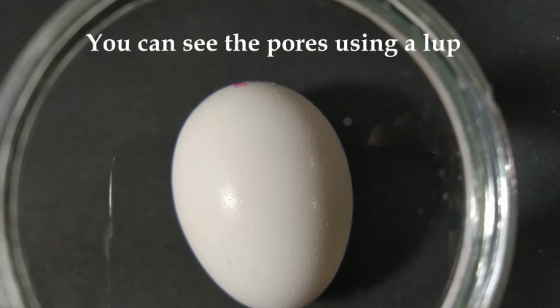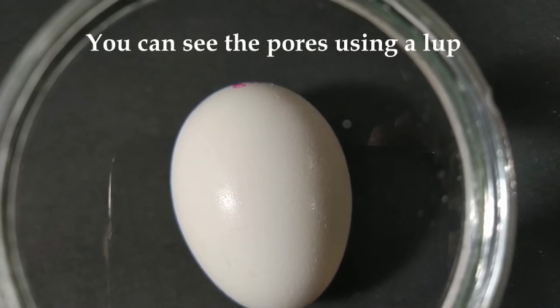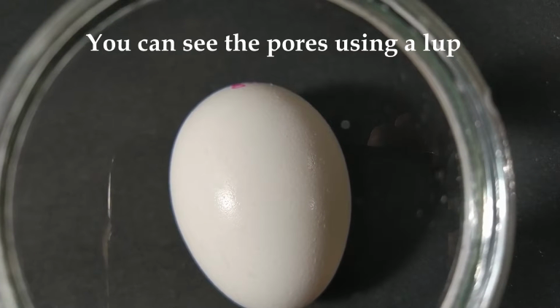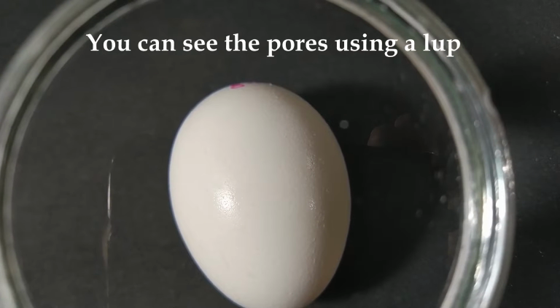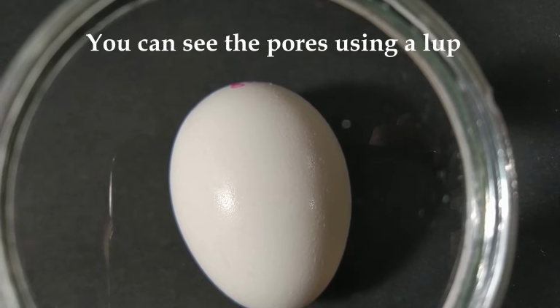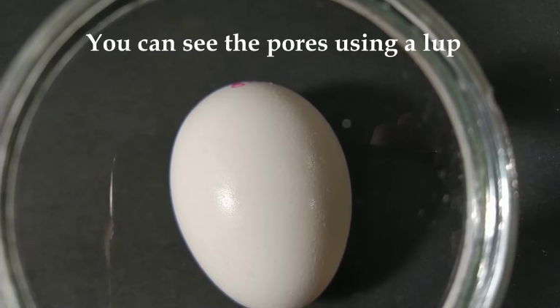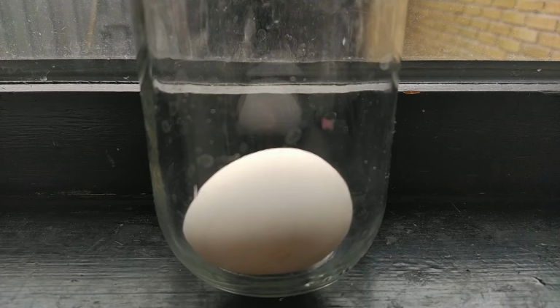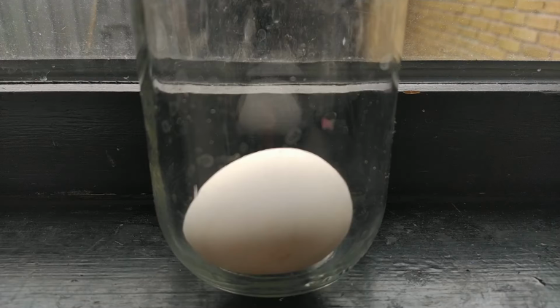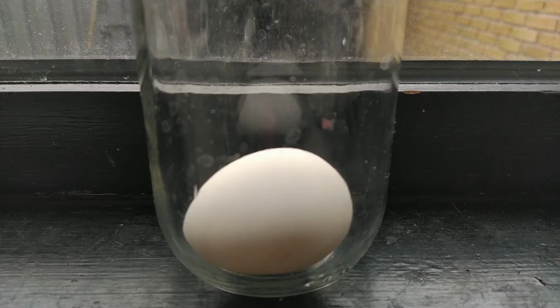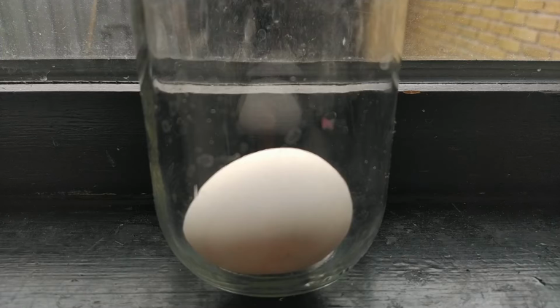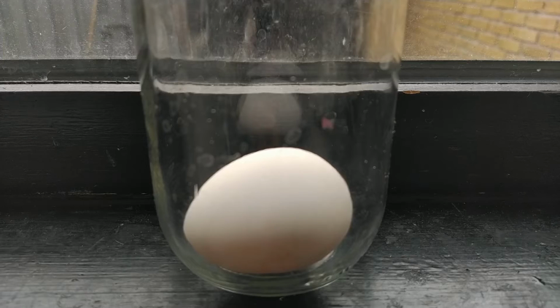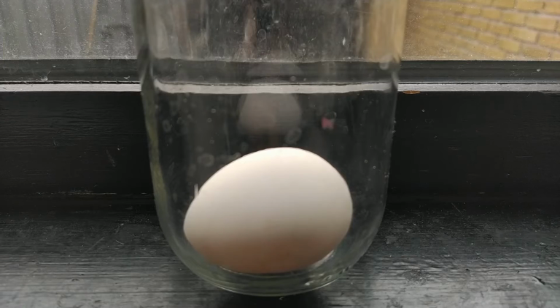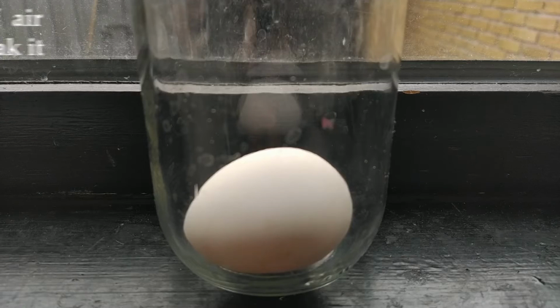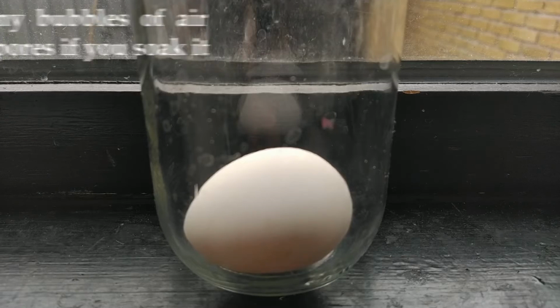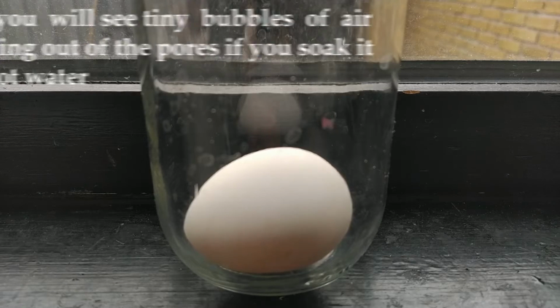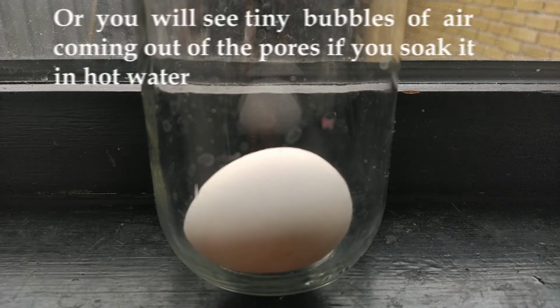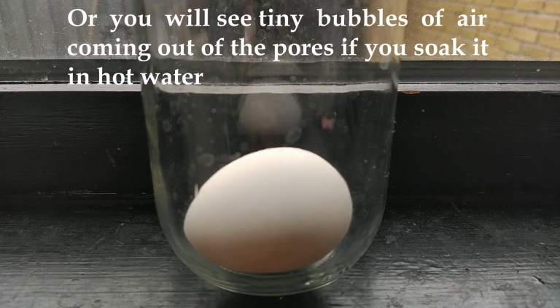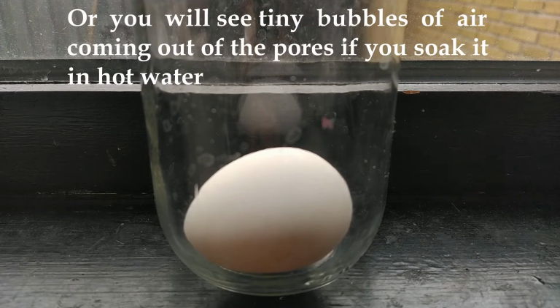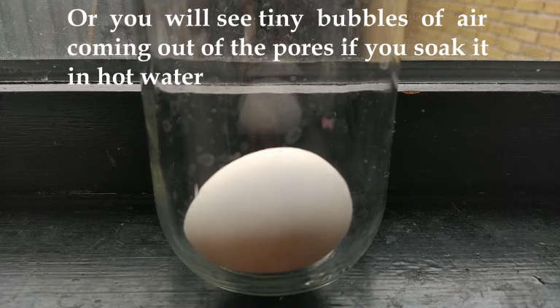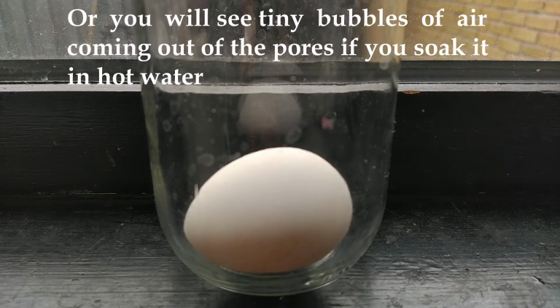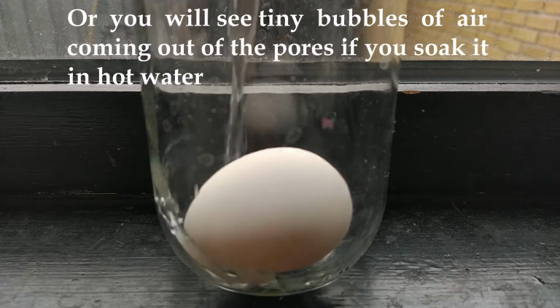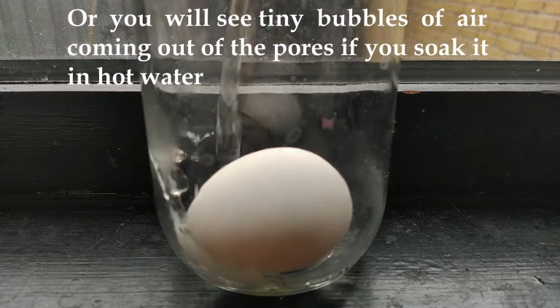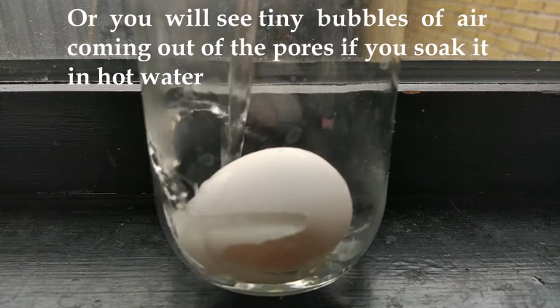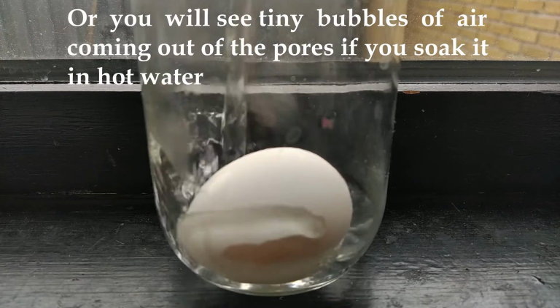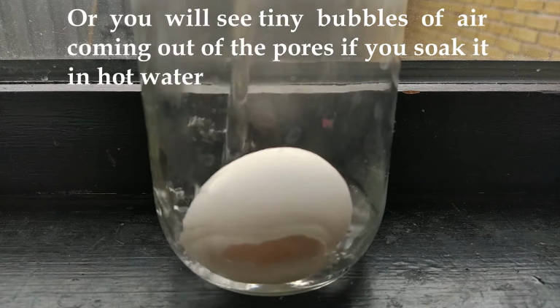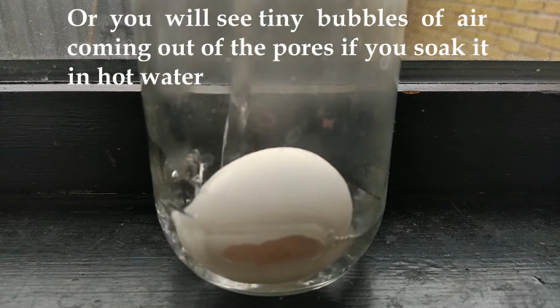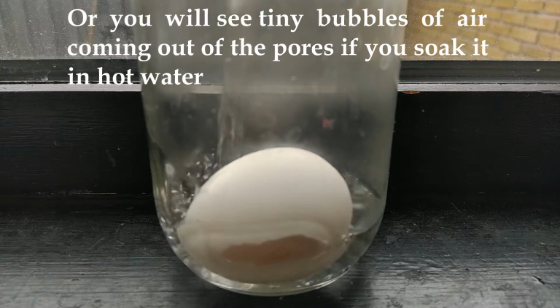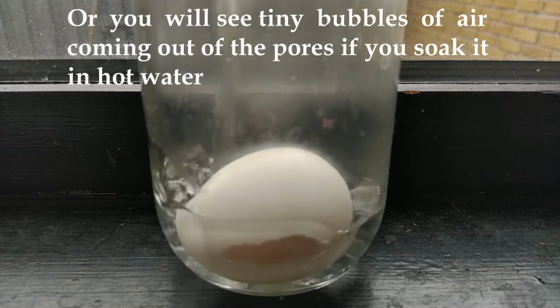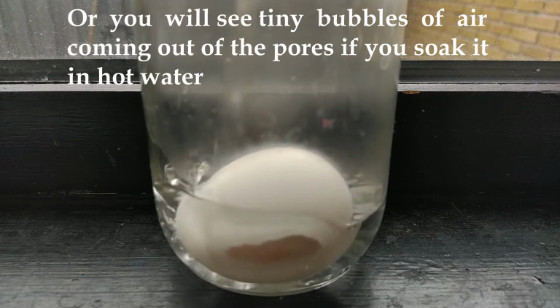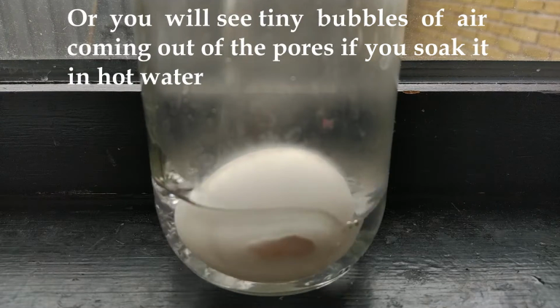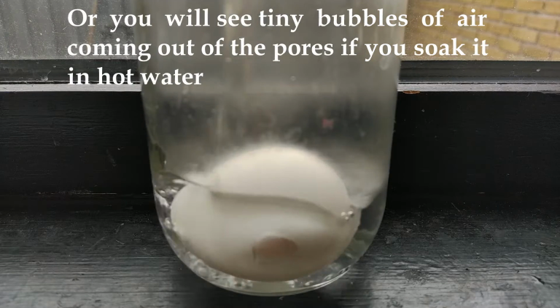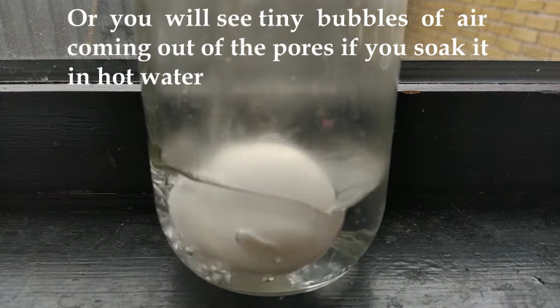If we submerge an egg in water, you'll see small pores around the egg's shell.